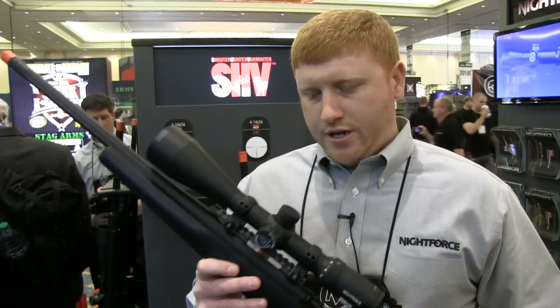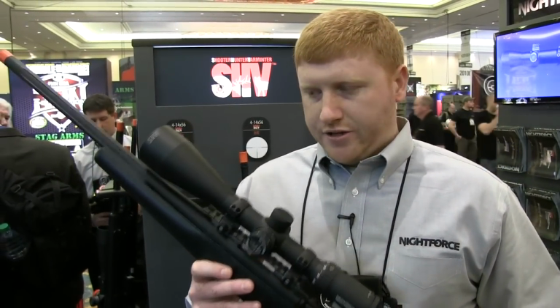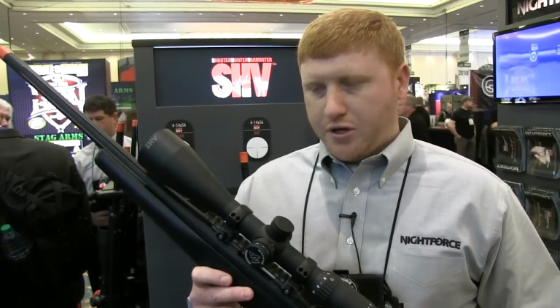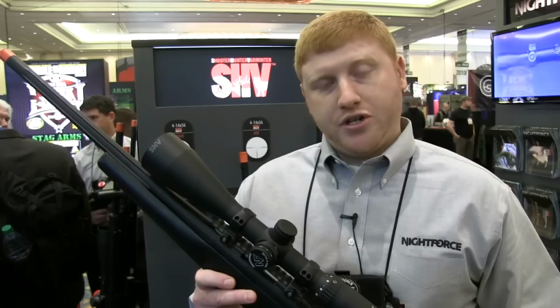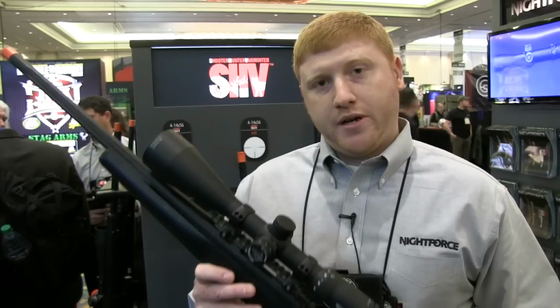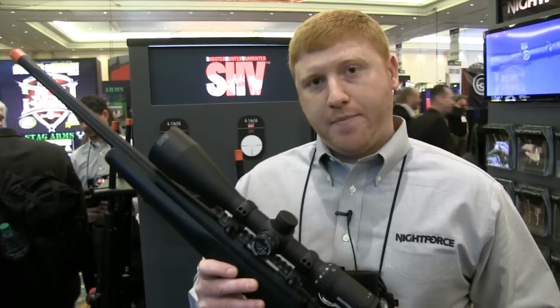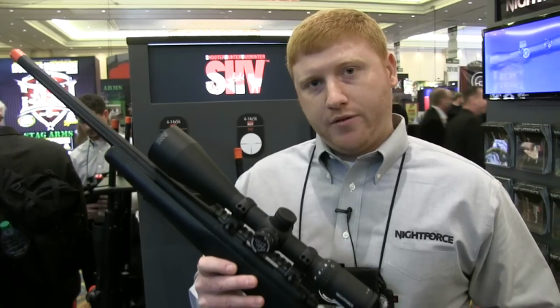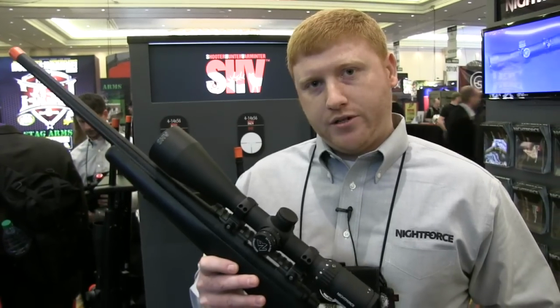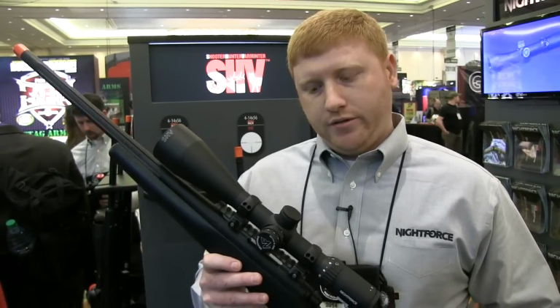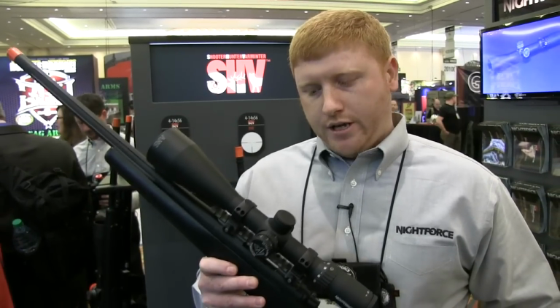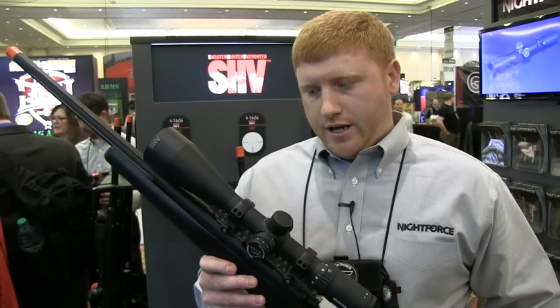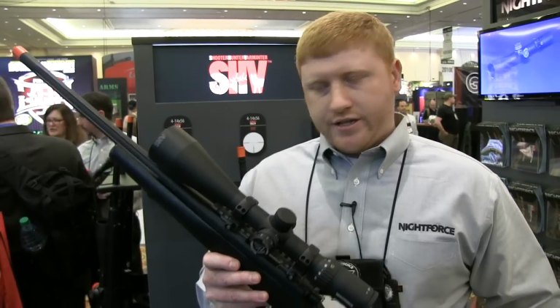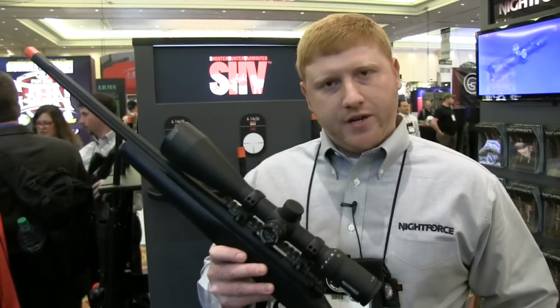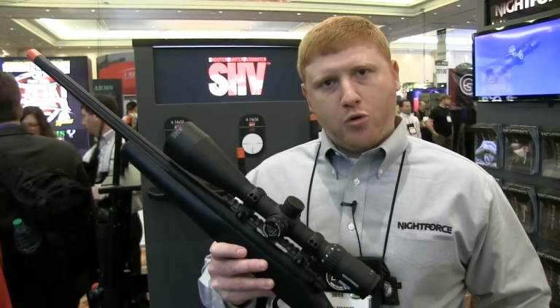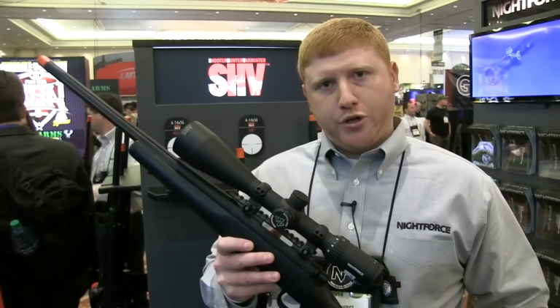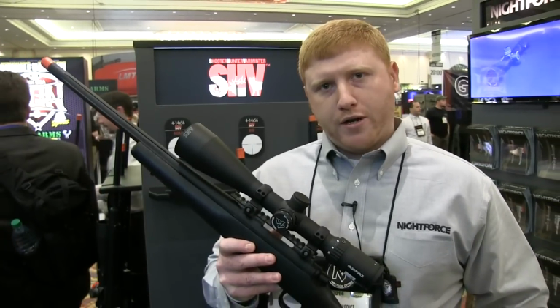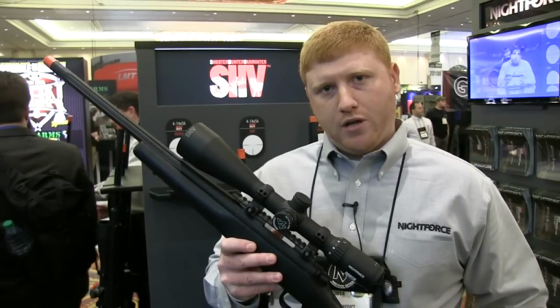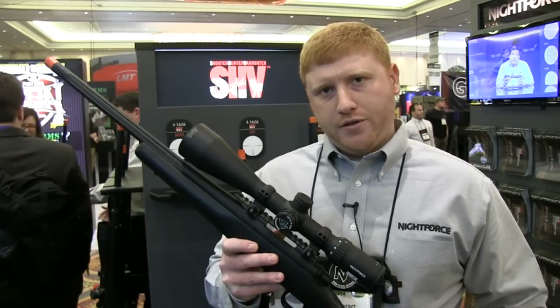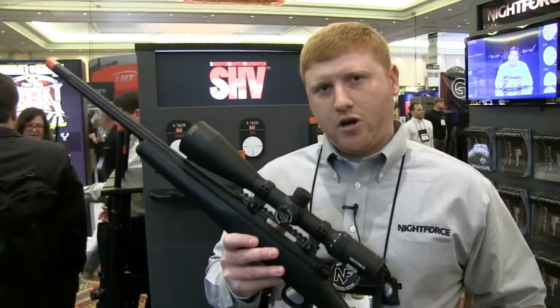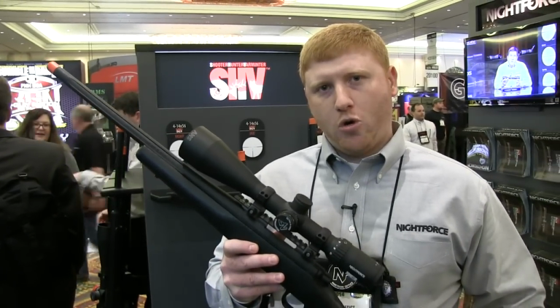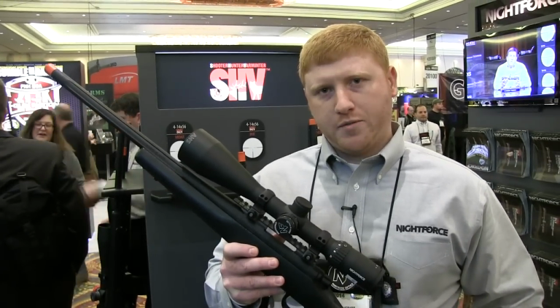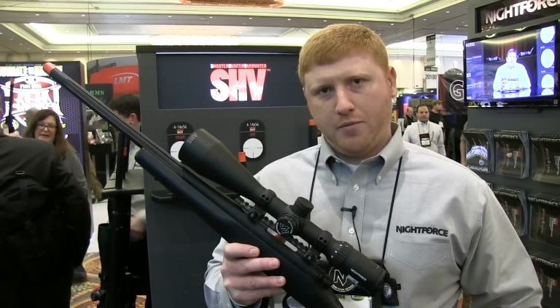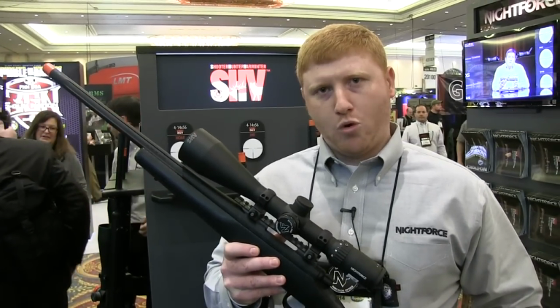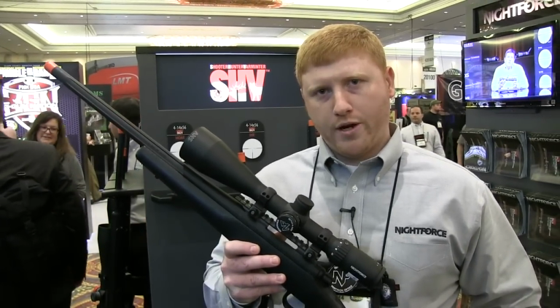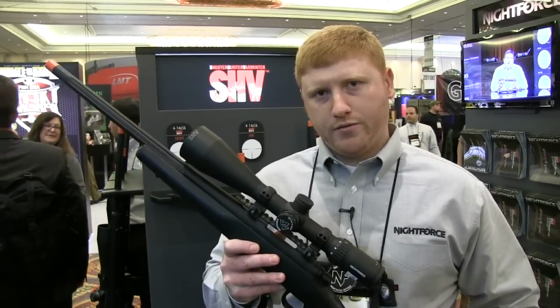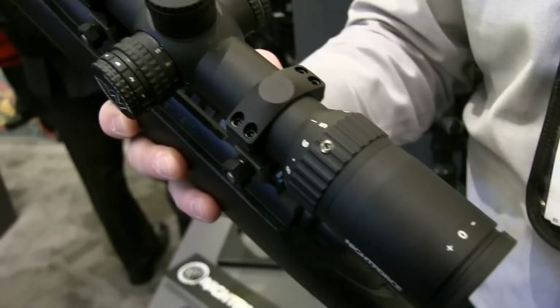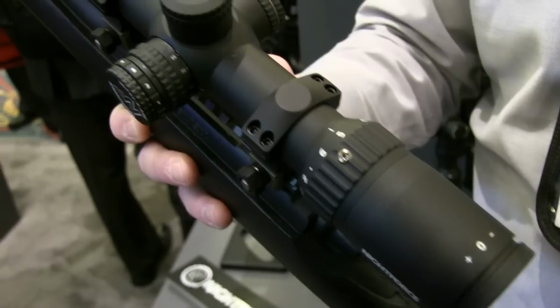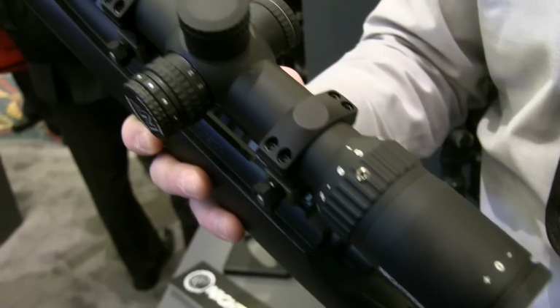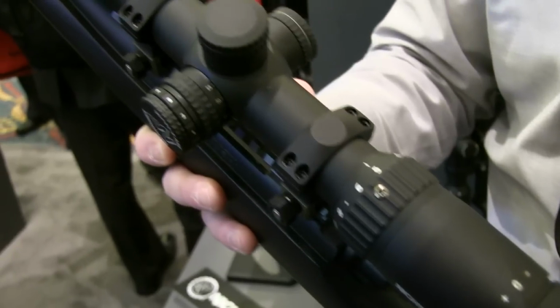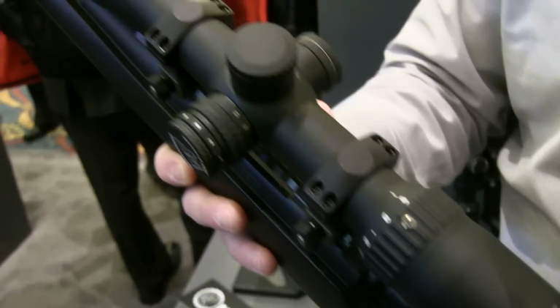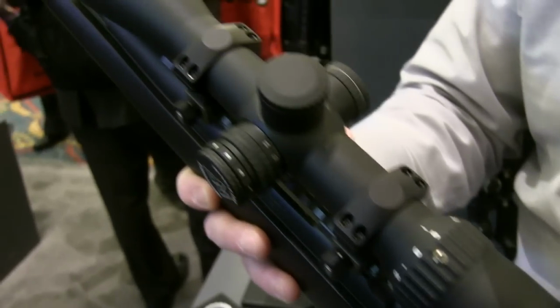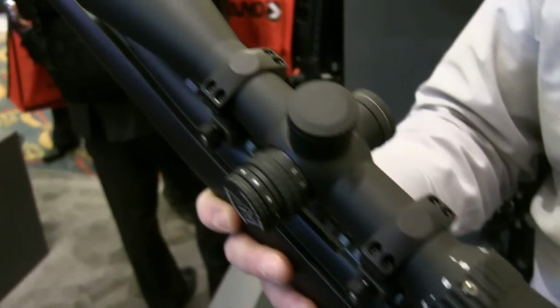This will start shipping in April of this year and is available with two reticle options: our always popular Moa reticle and also the IHR reticle.